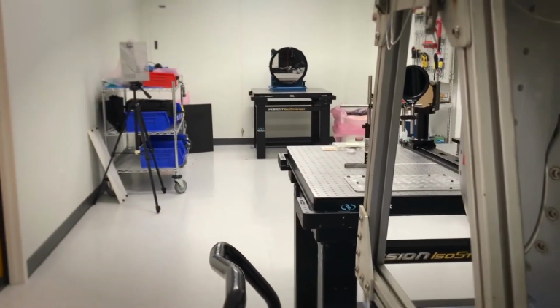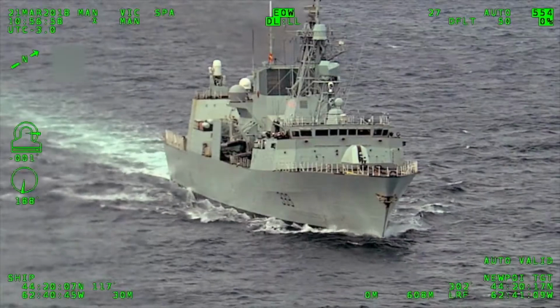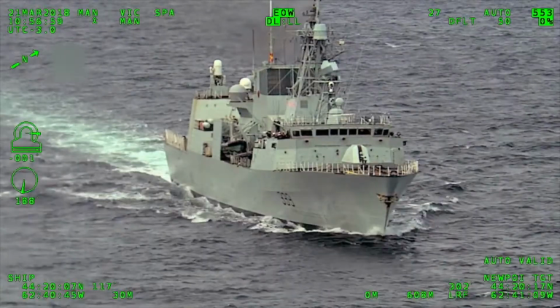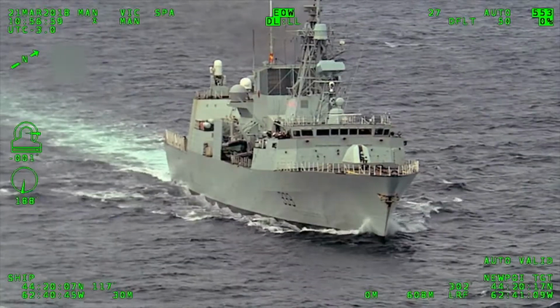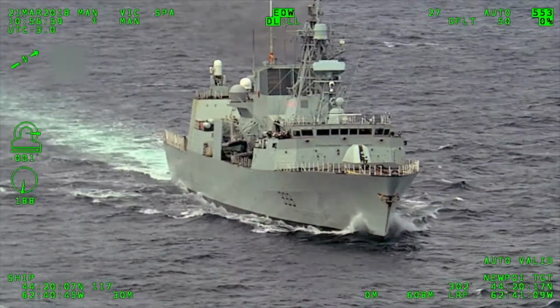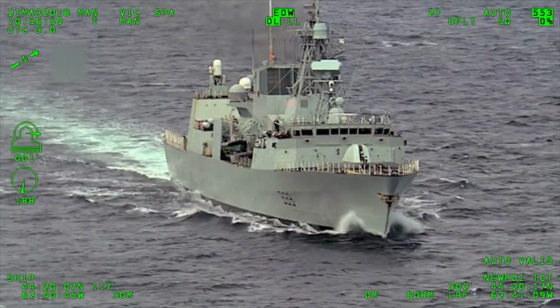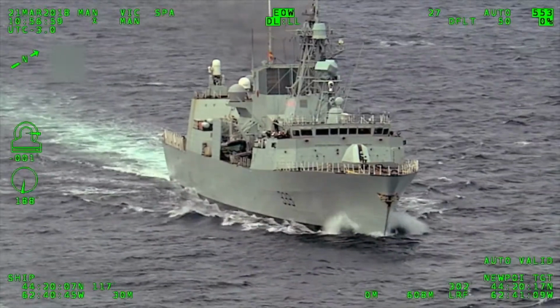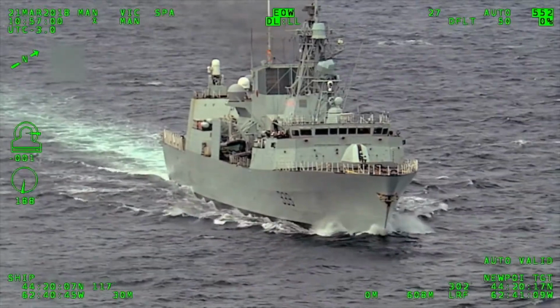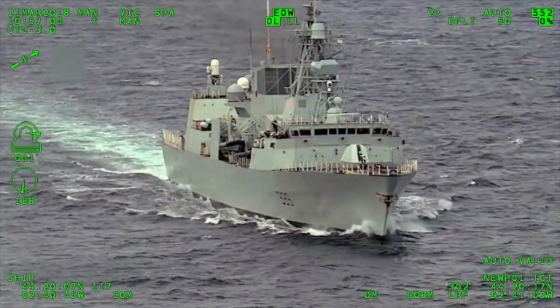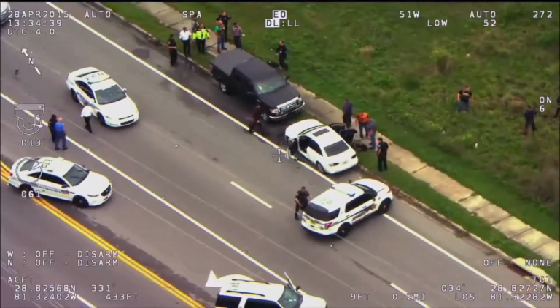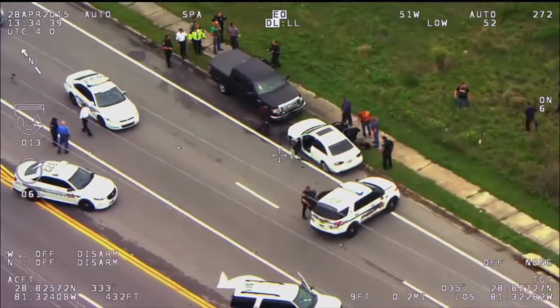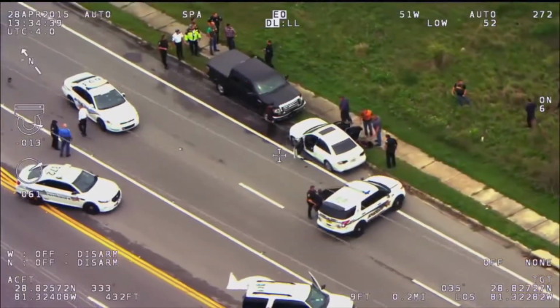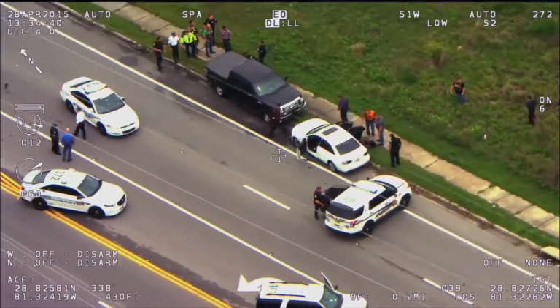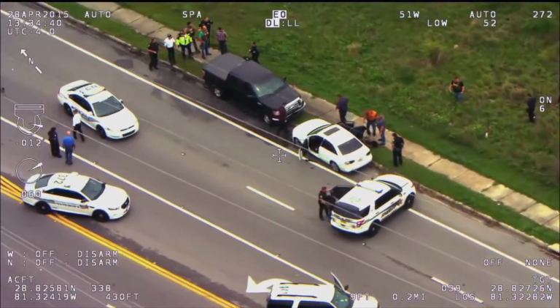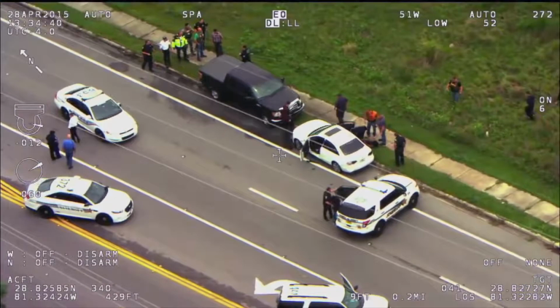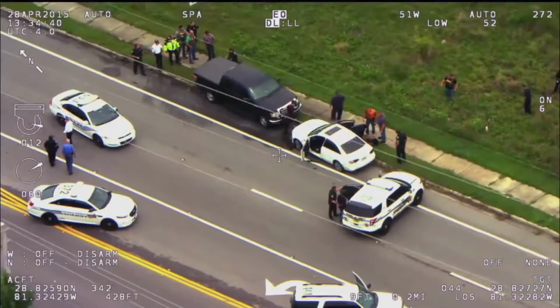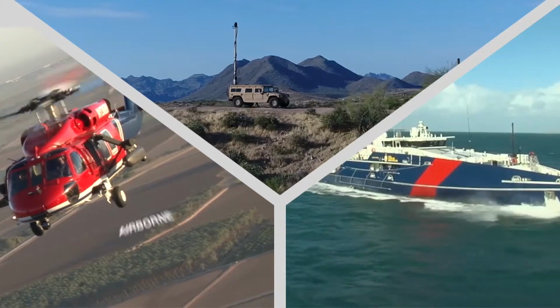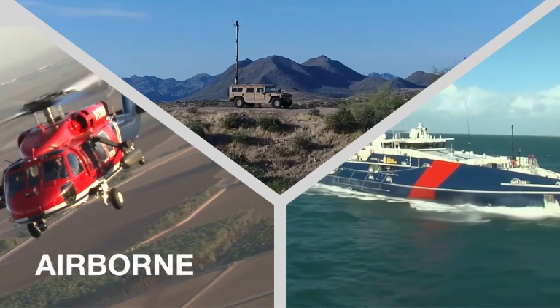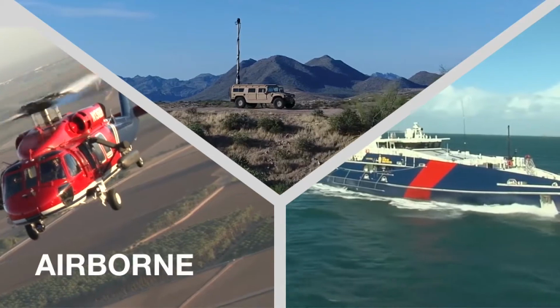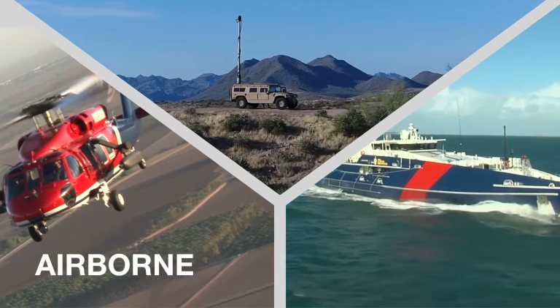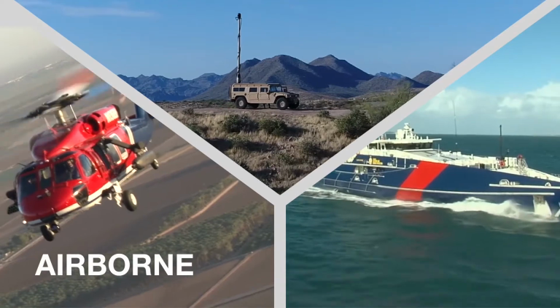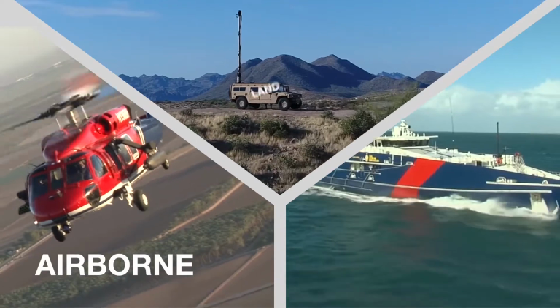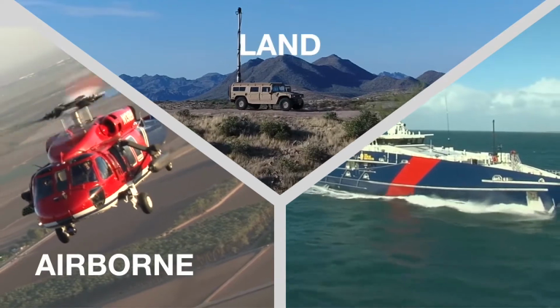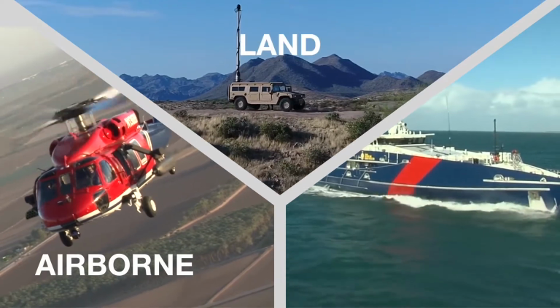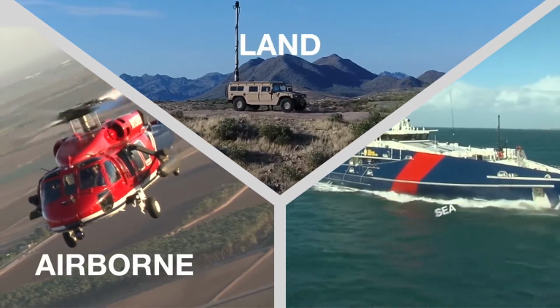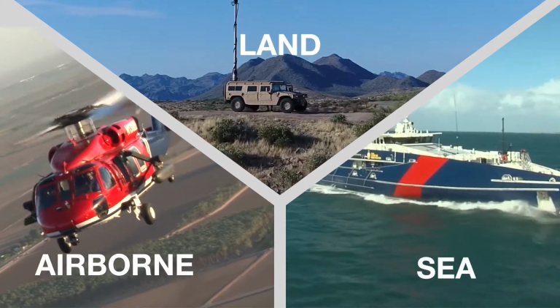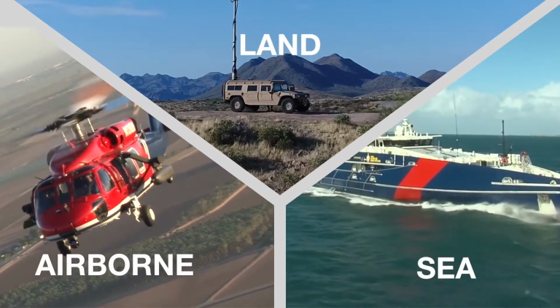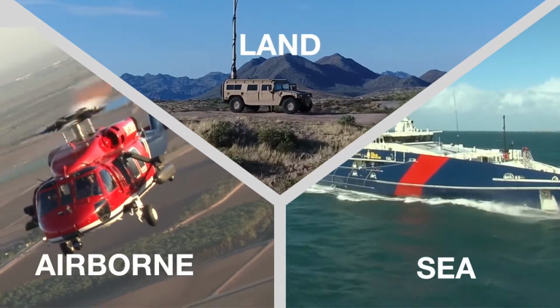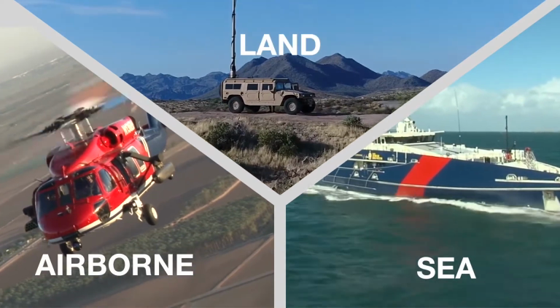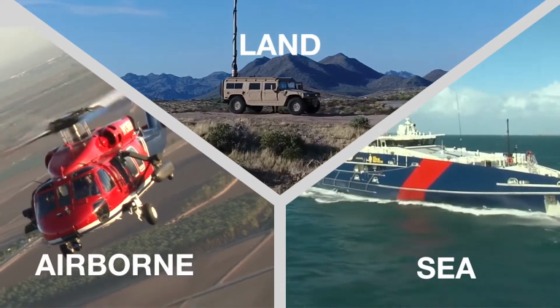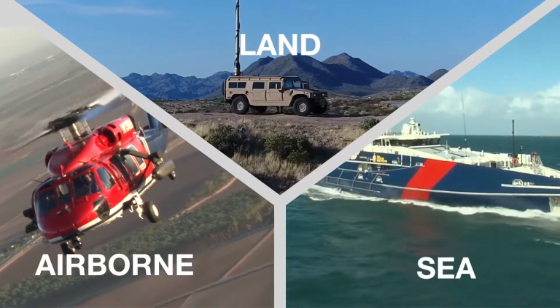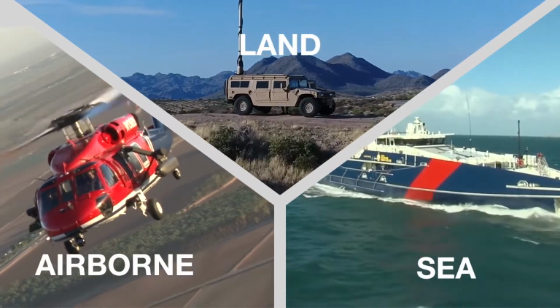Our customers are military, law enforcement, airborne, land, and sea, located worldwide.